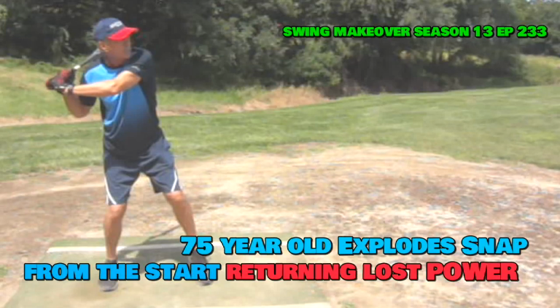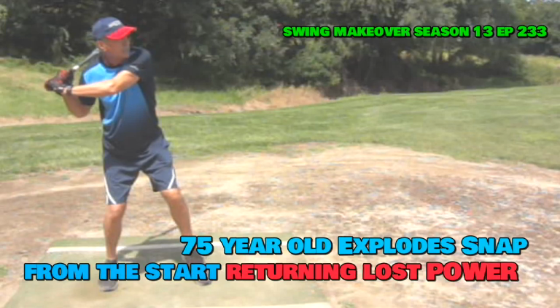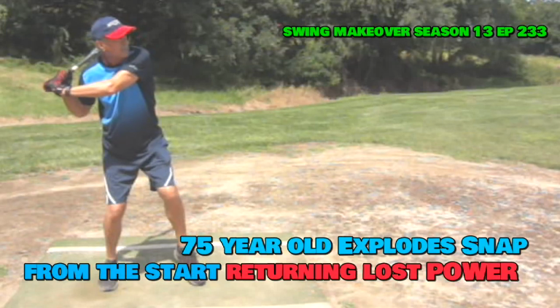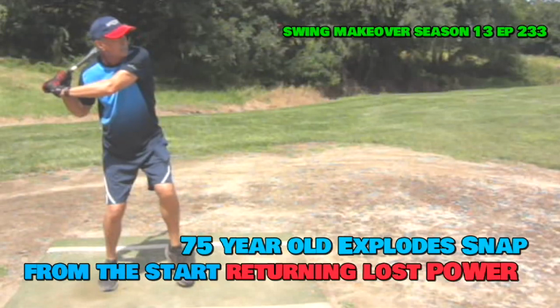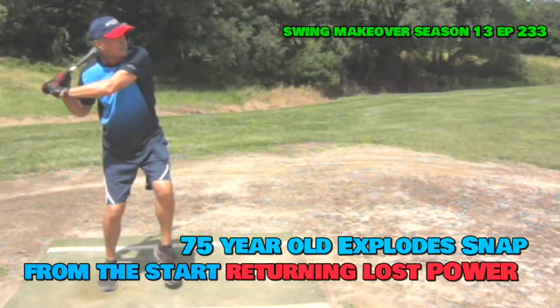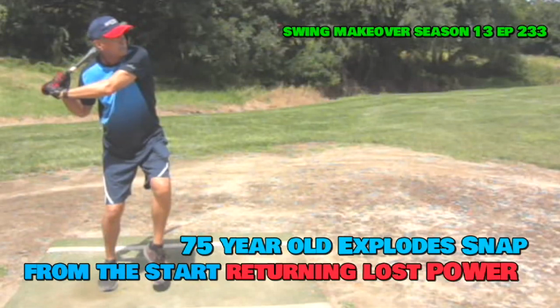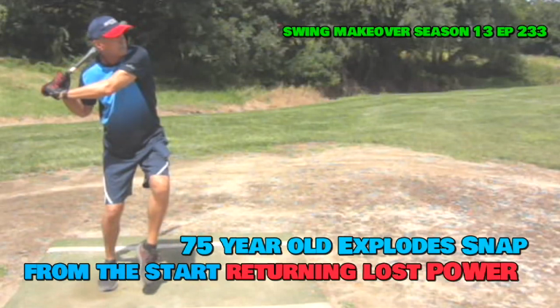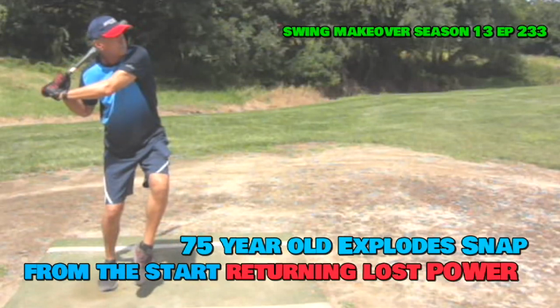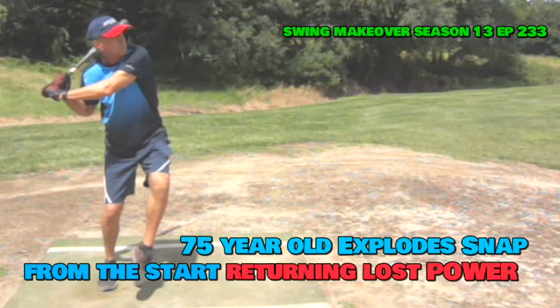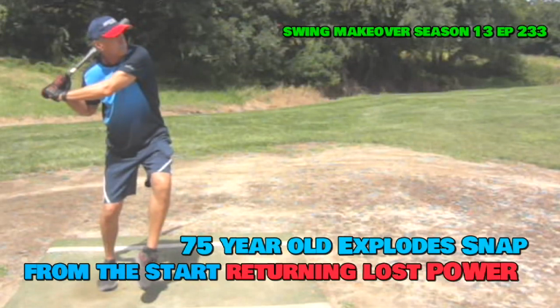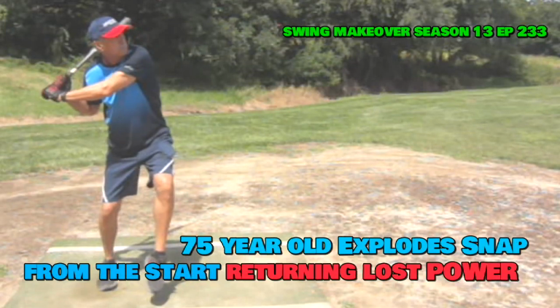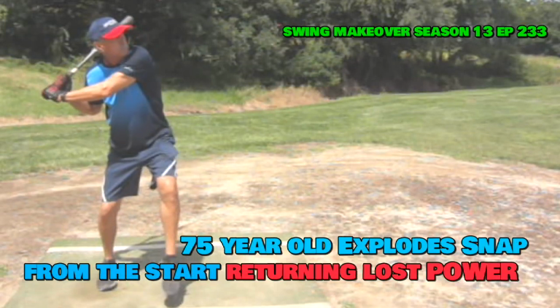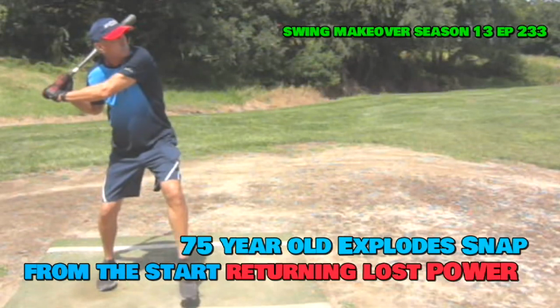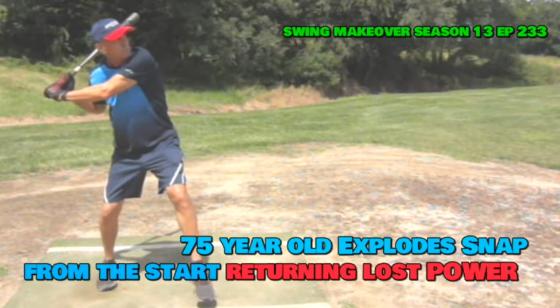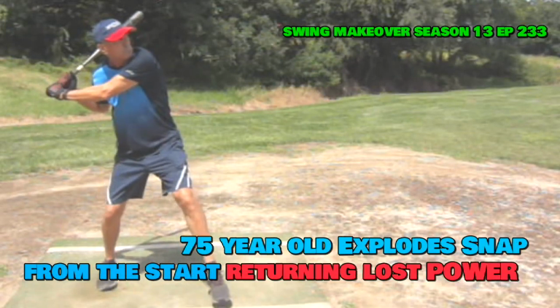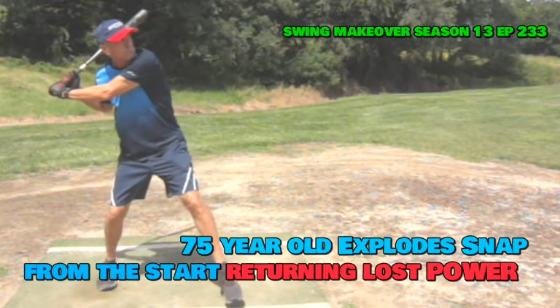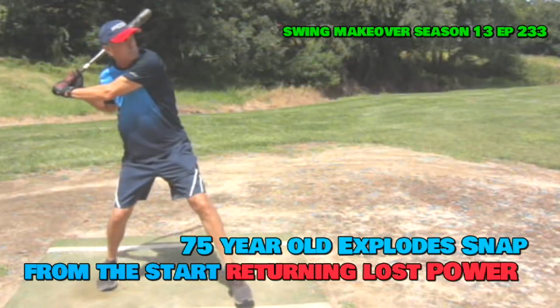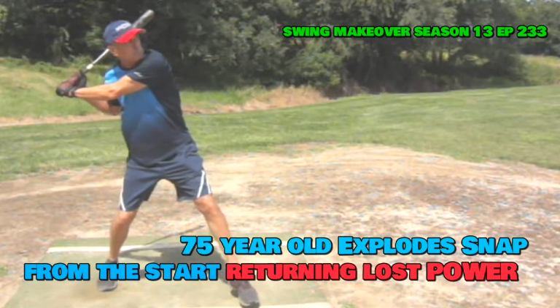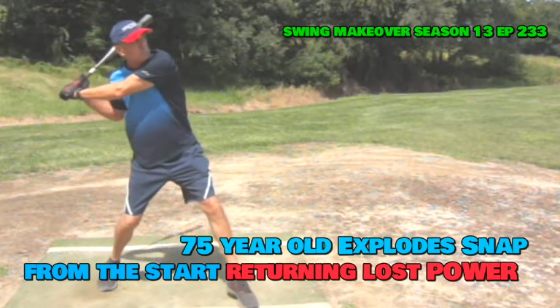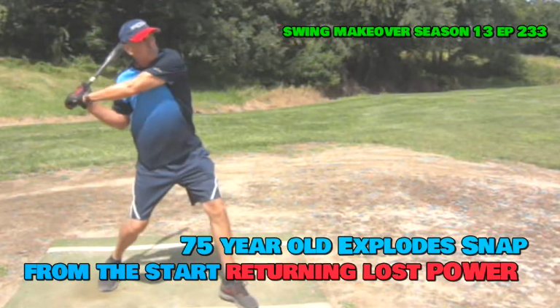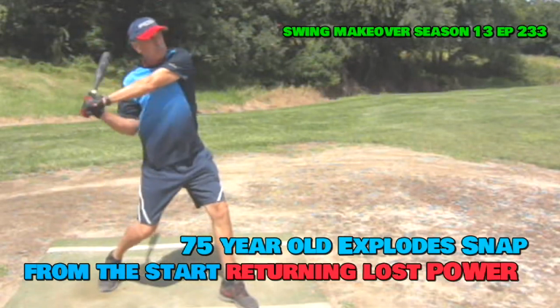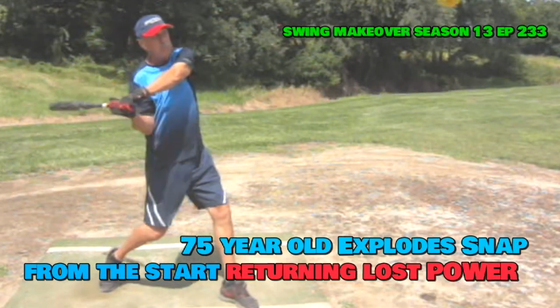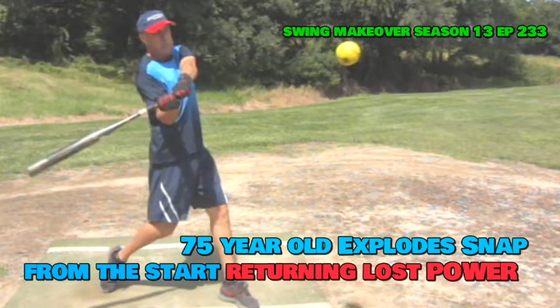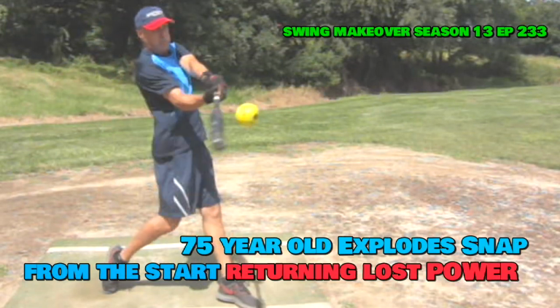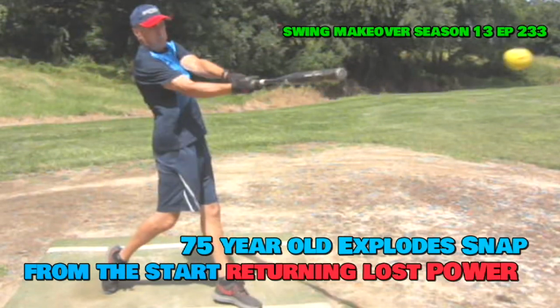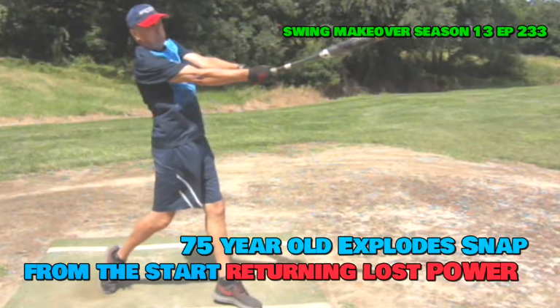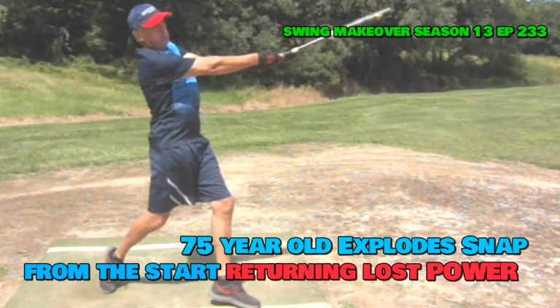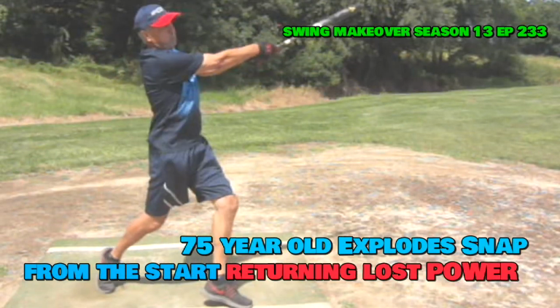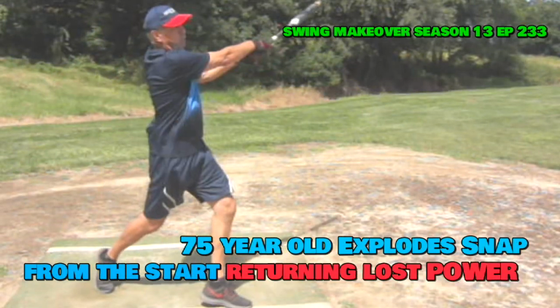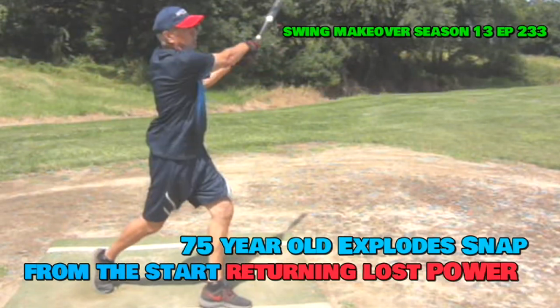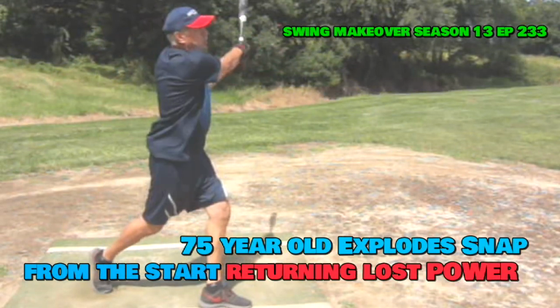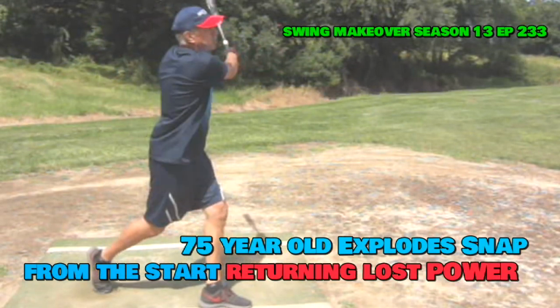John, 75 years old, 160 pounds, in phenomenal shape for an older gentleman.